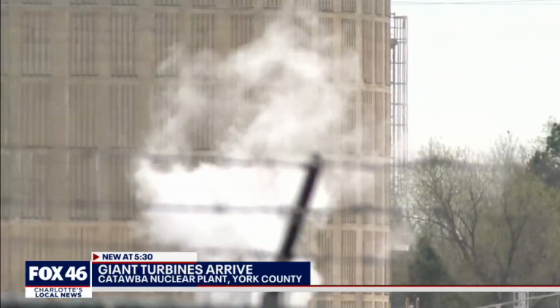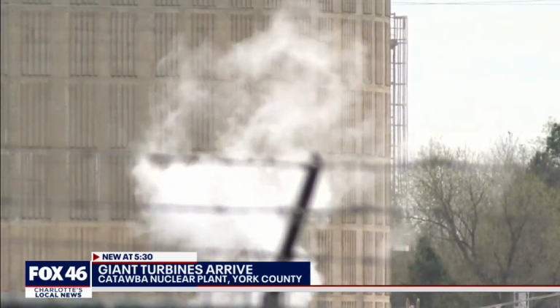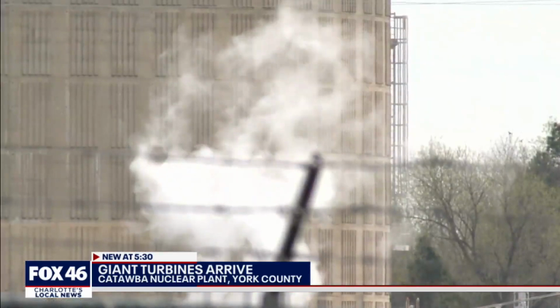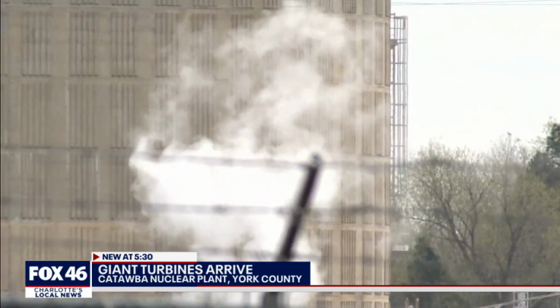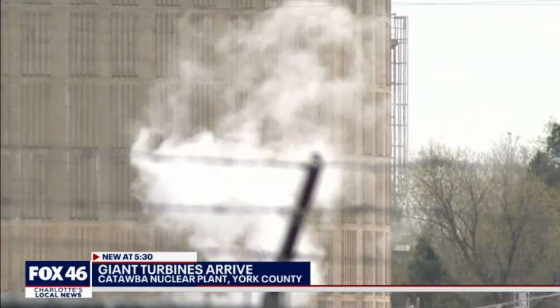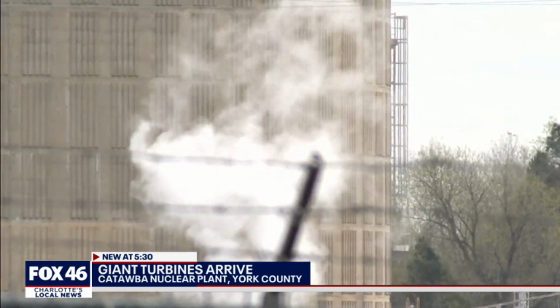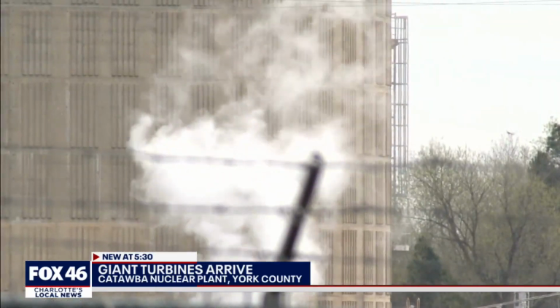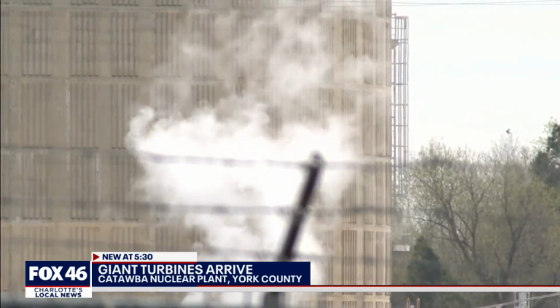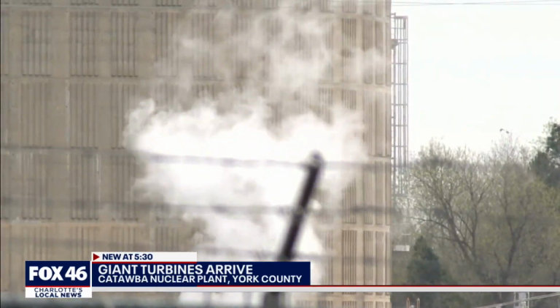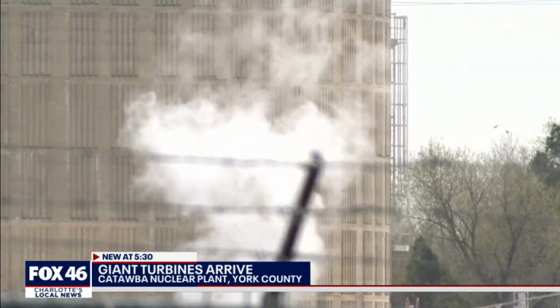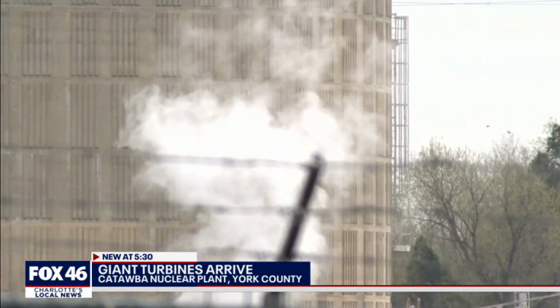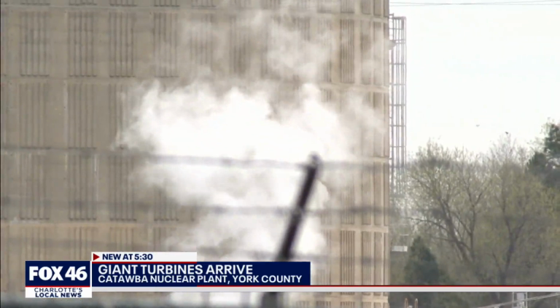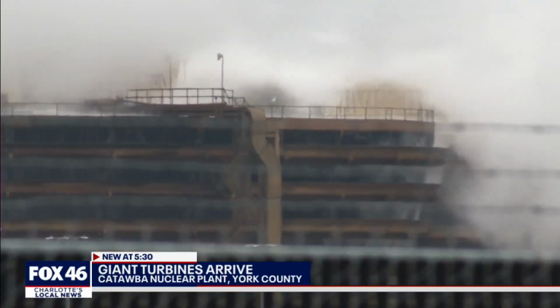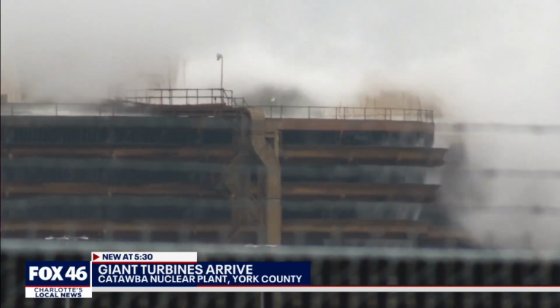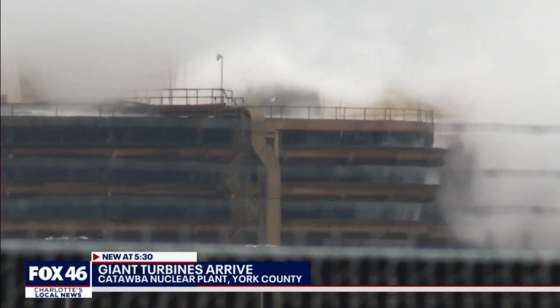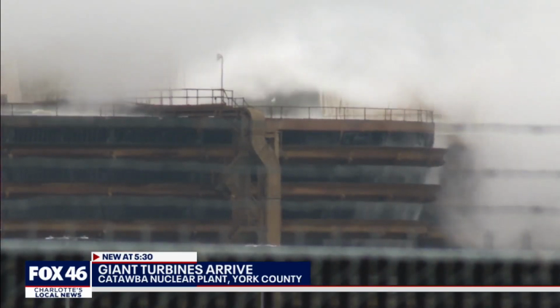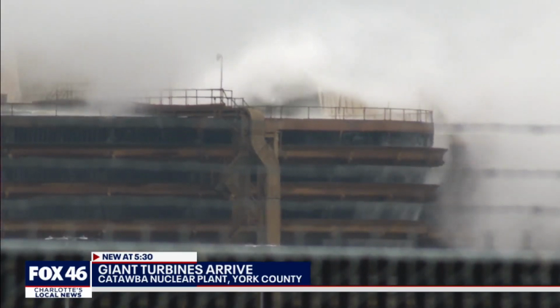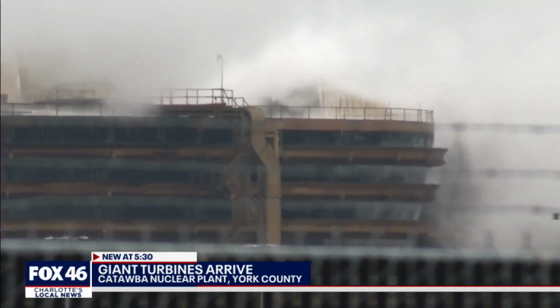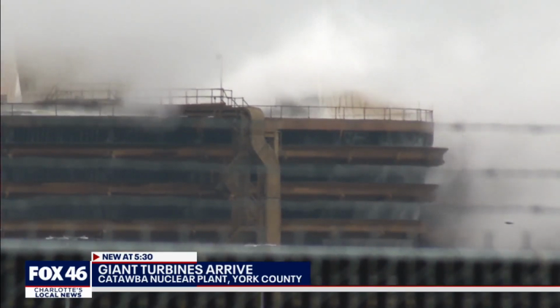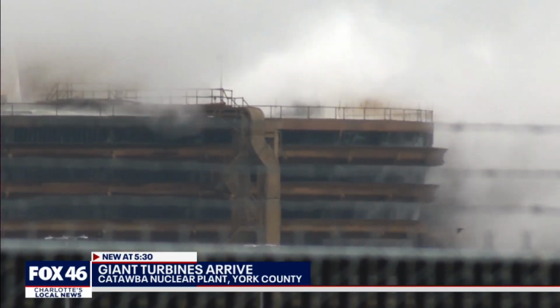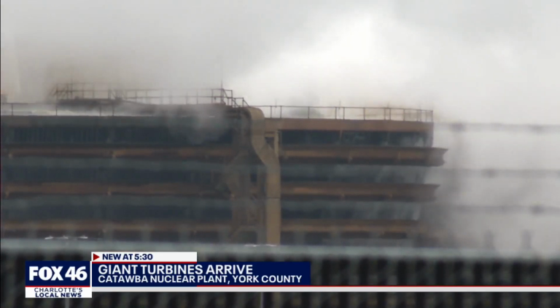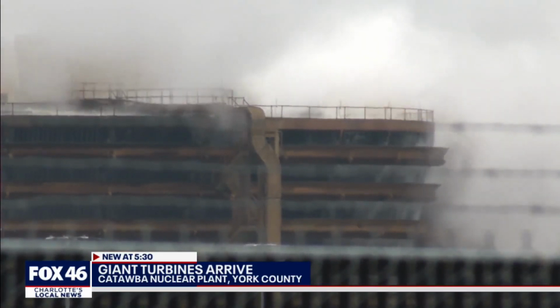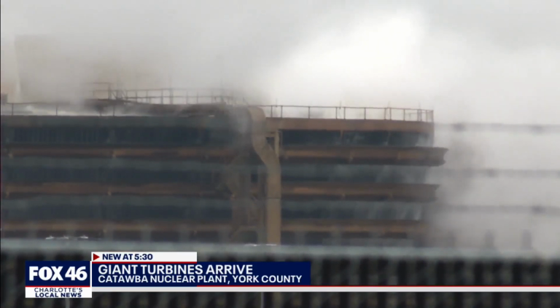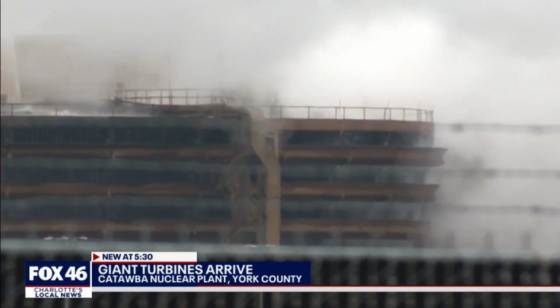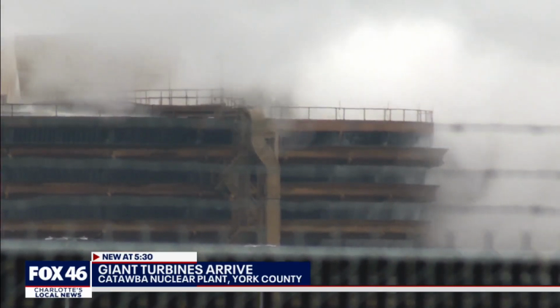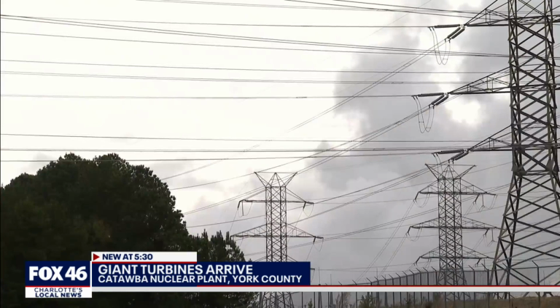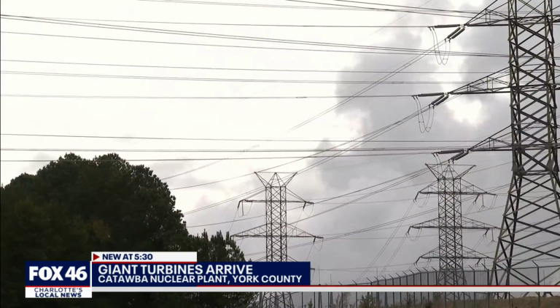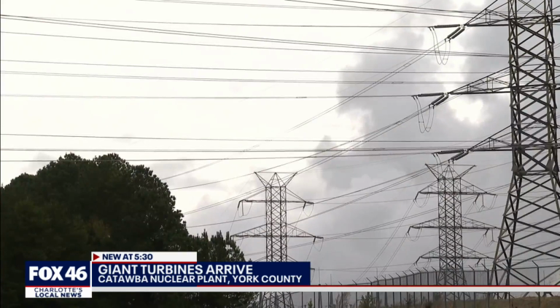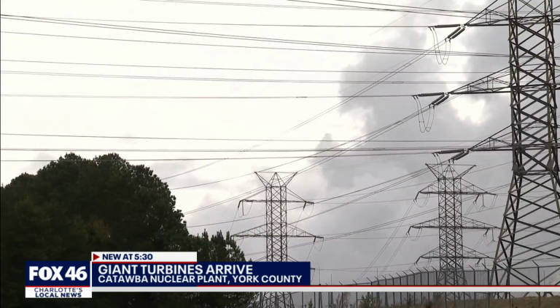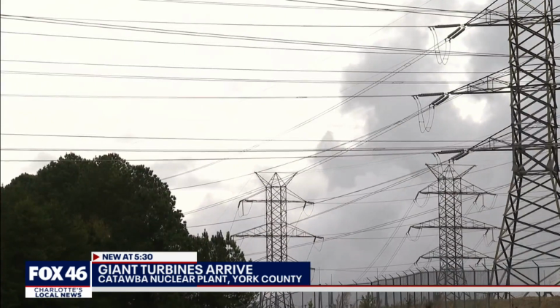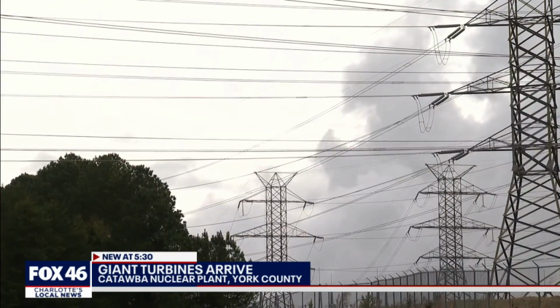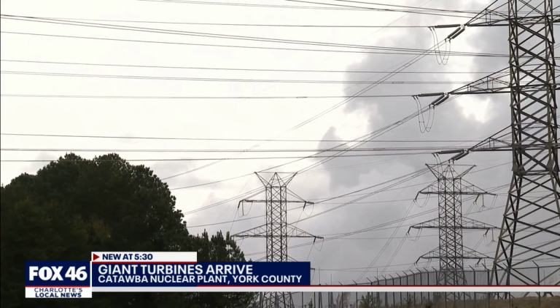And don't let the plume of smoke fool you — it's actually steam. Nuclear power plants don't produce greenhouse gases.